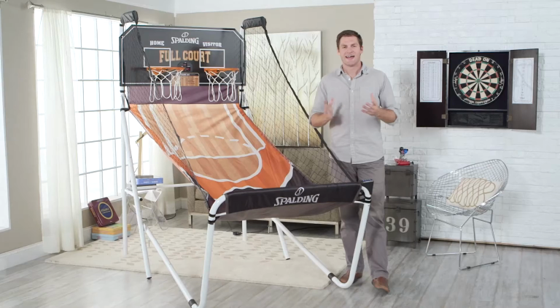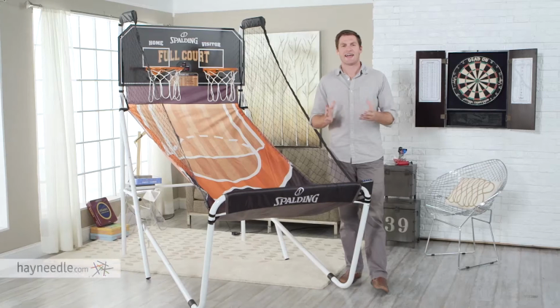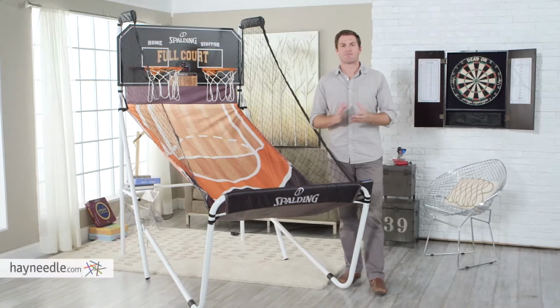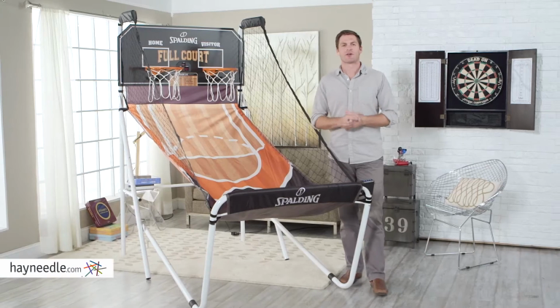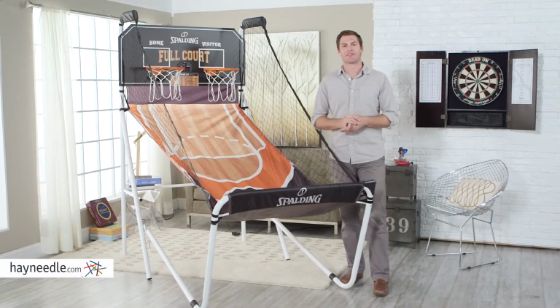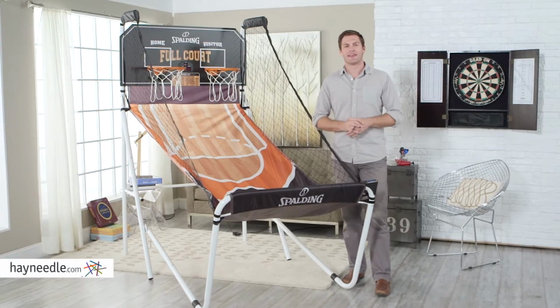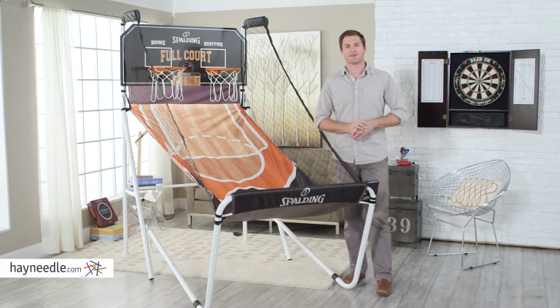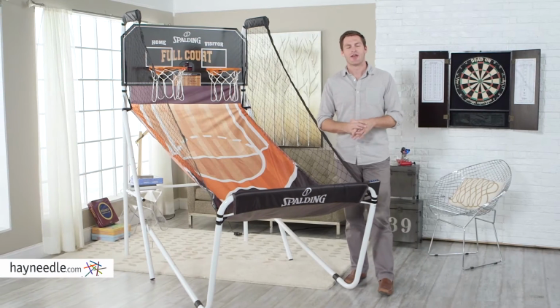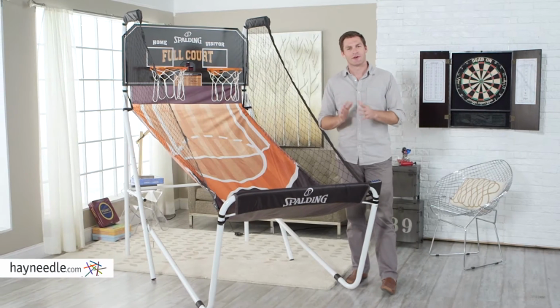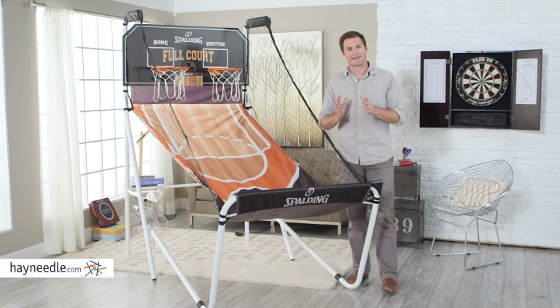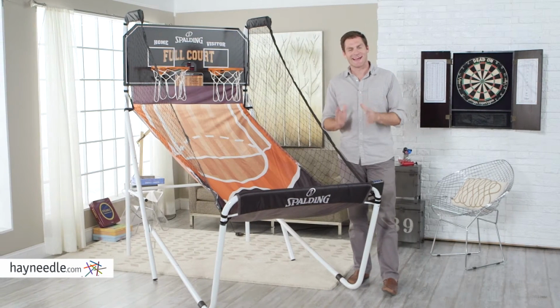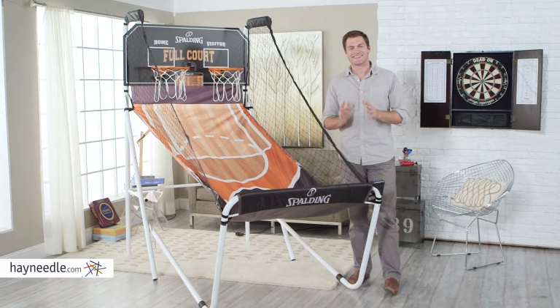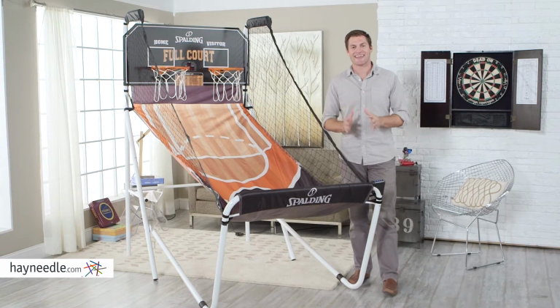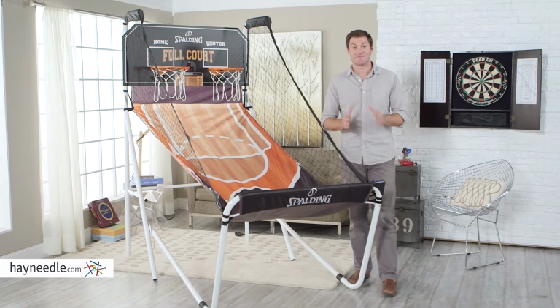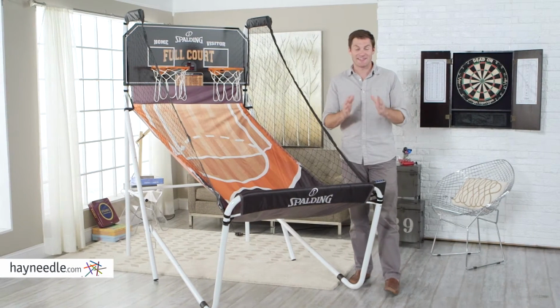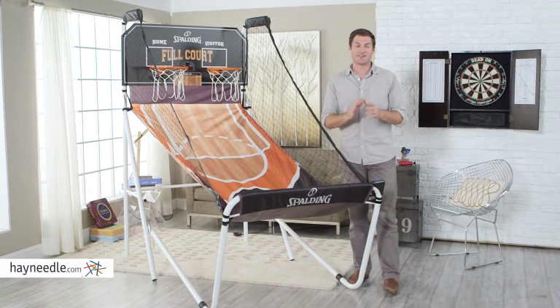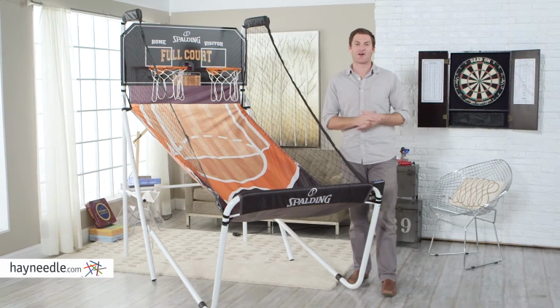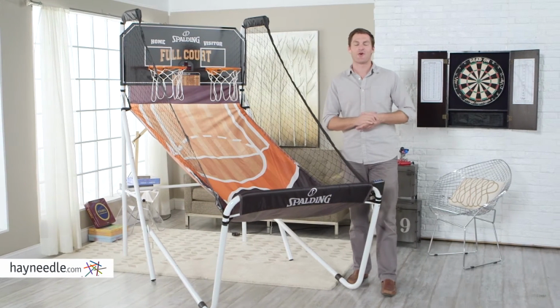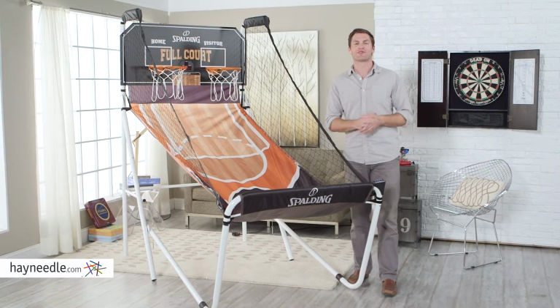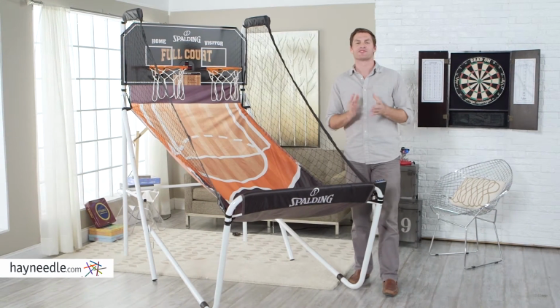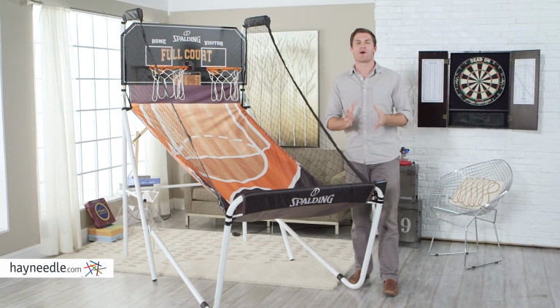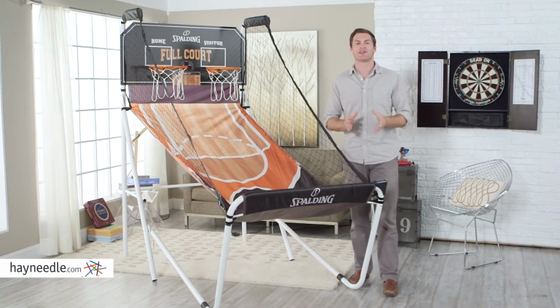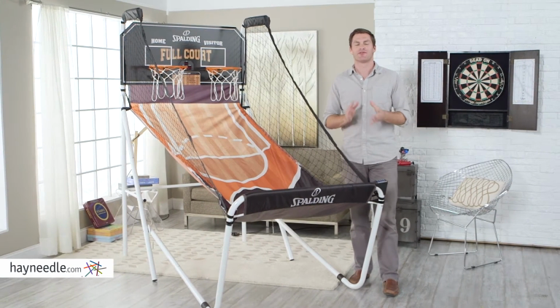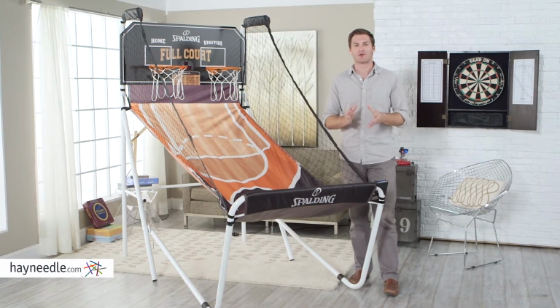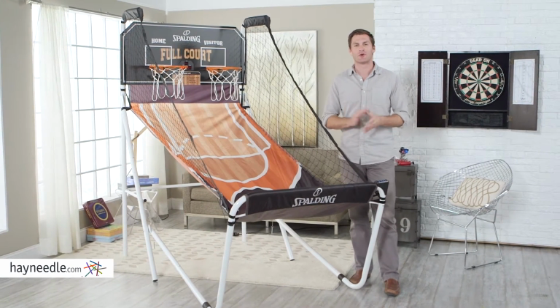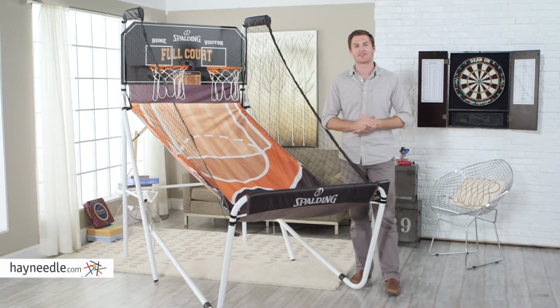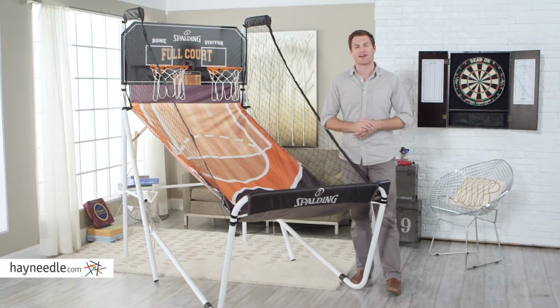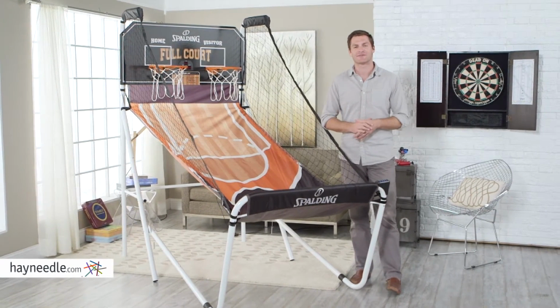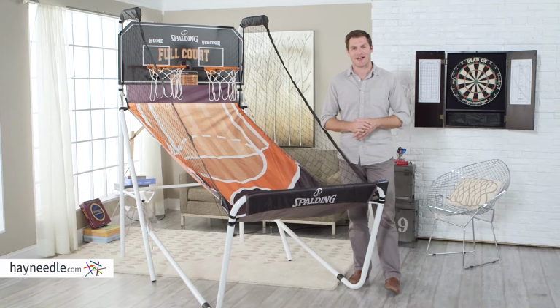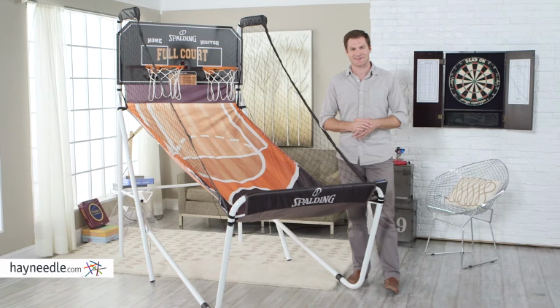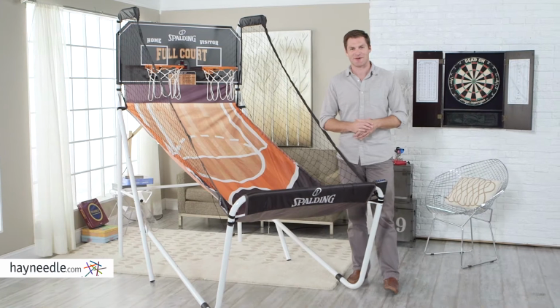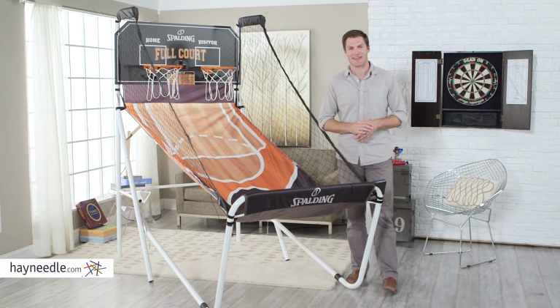Hi, I'm Mark with Hayneedle. Bring a classic game into your home with the Spalding Full Court Deluxe Basketball Game.